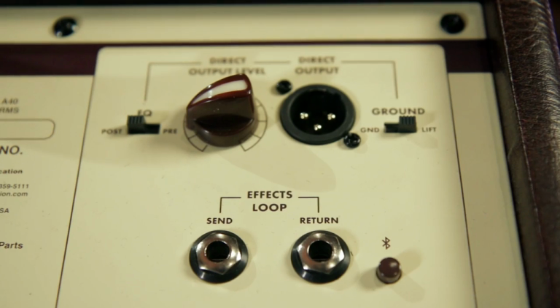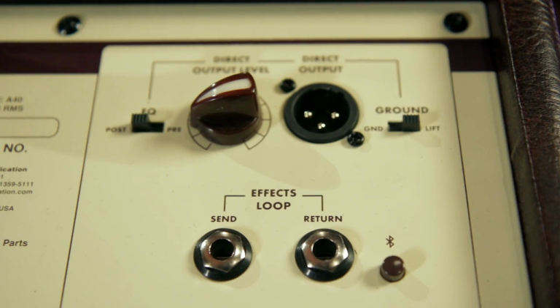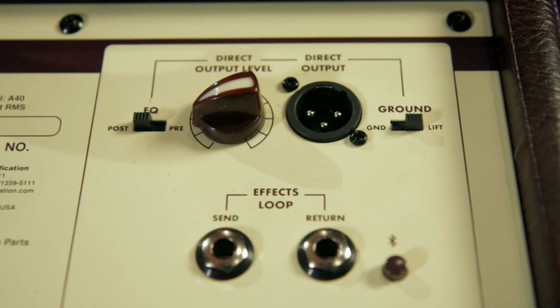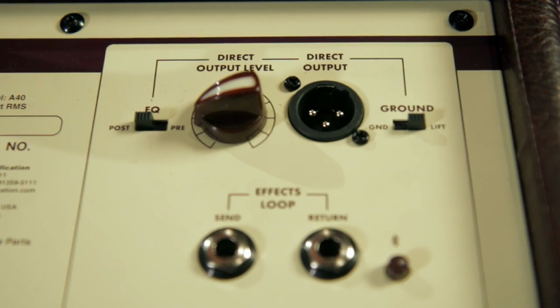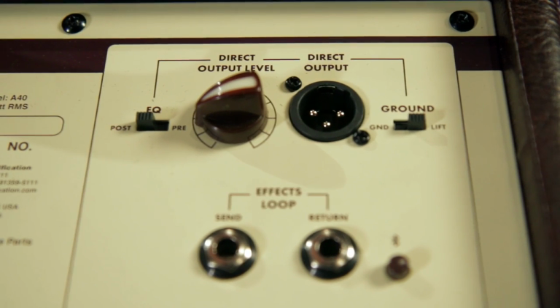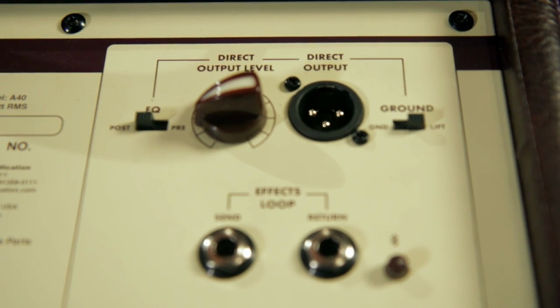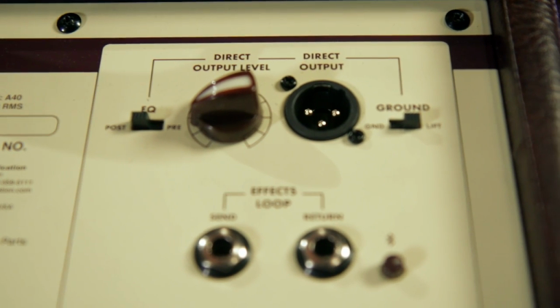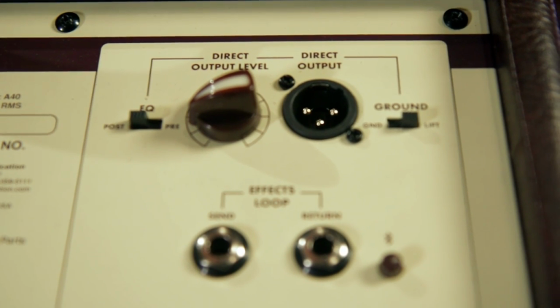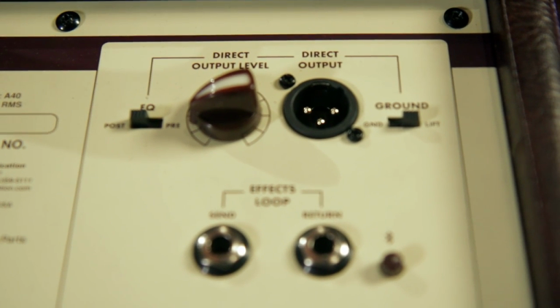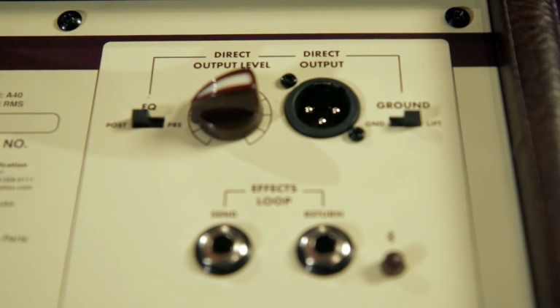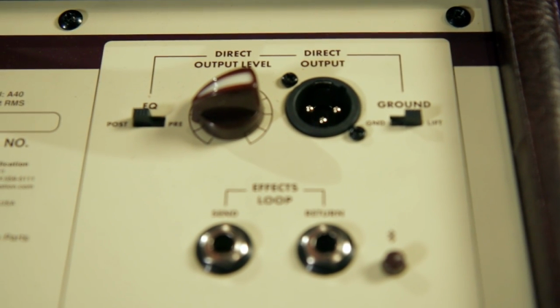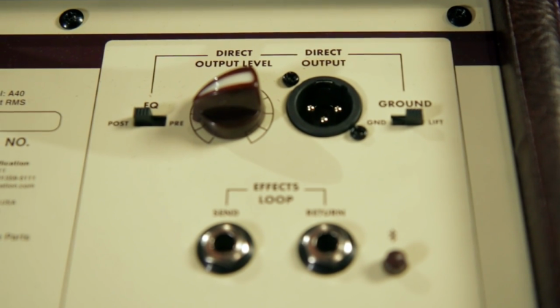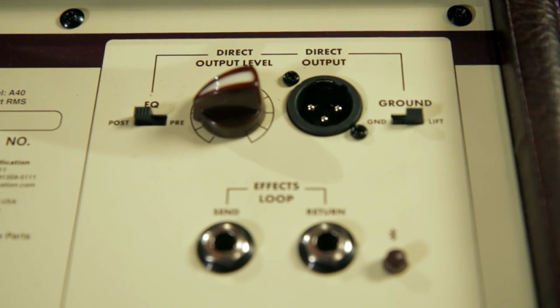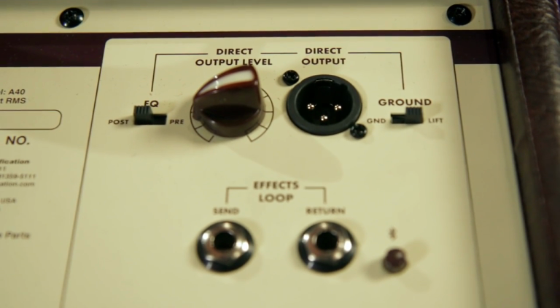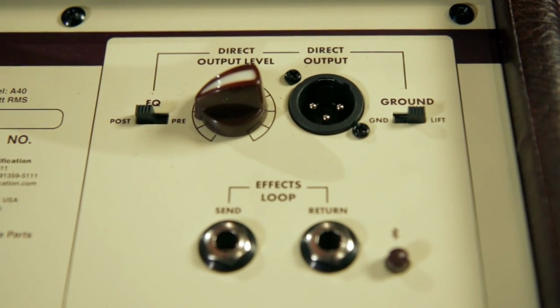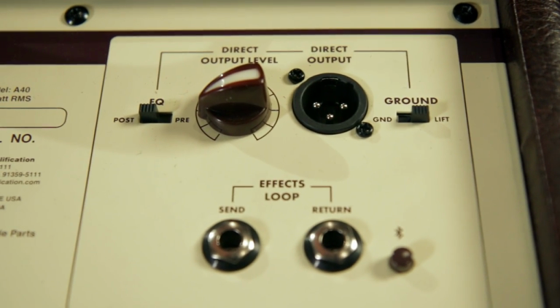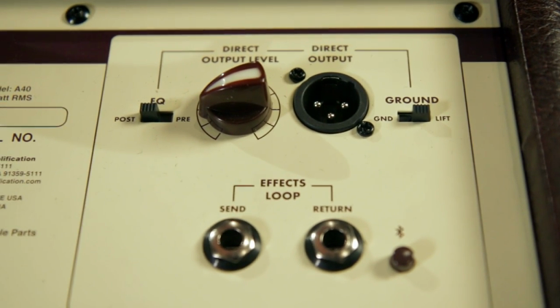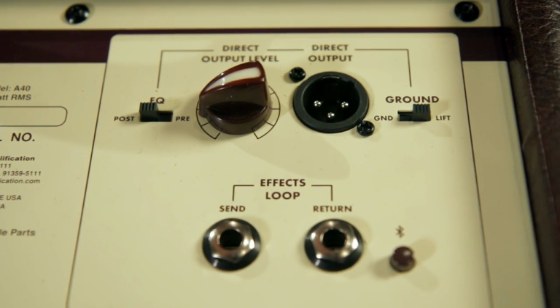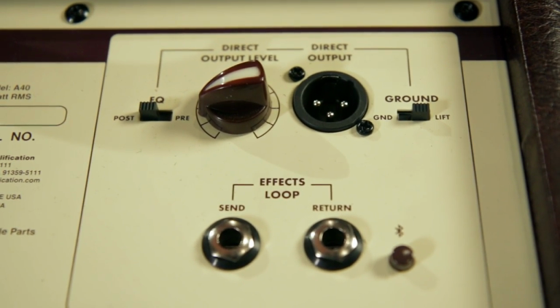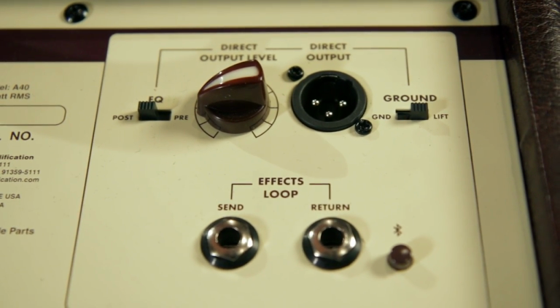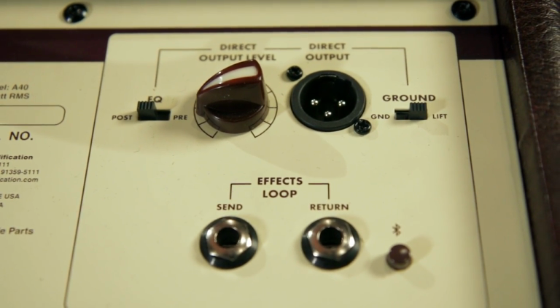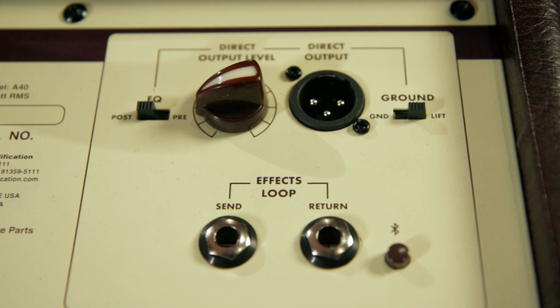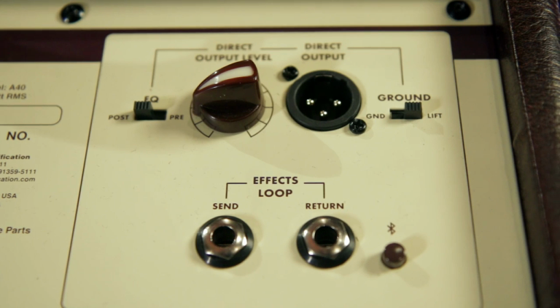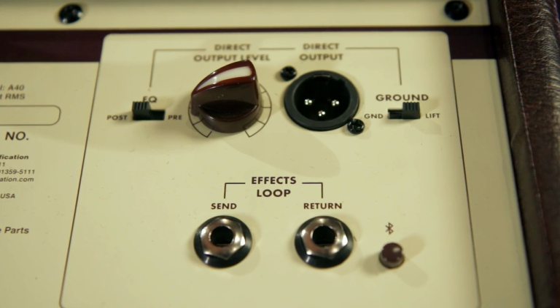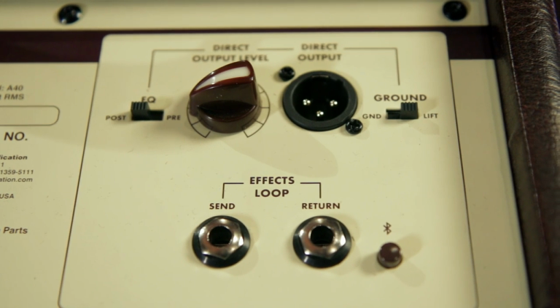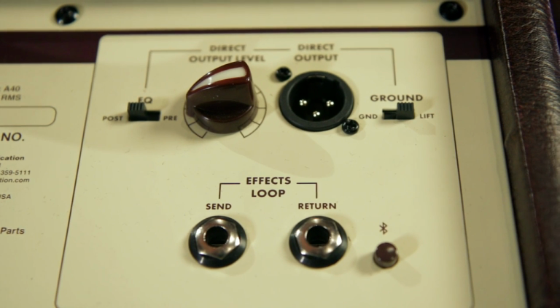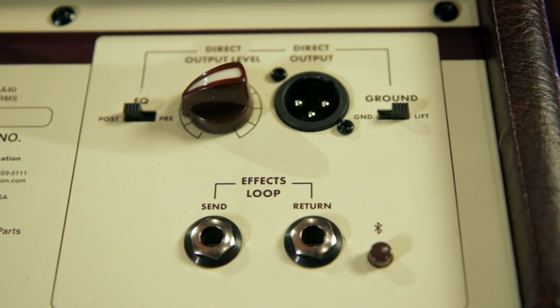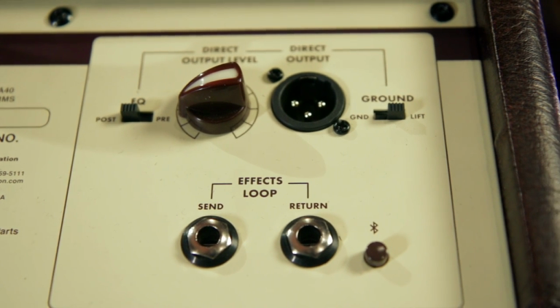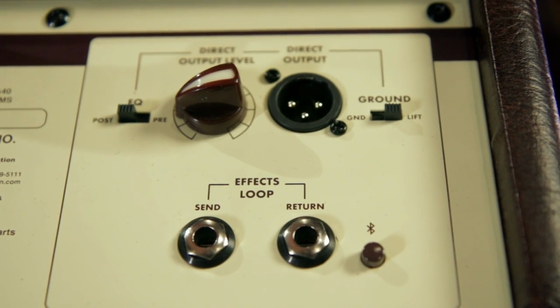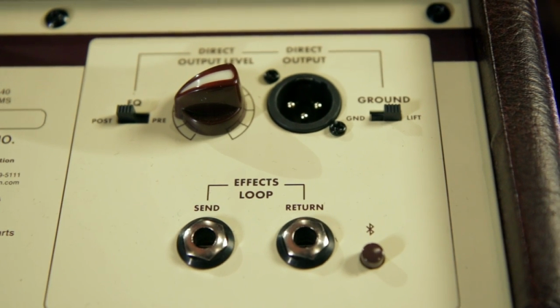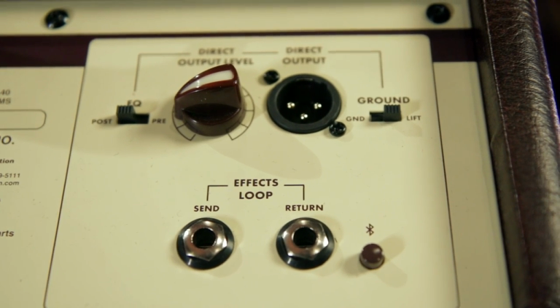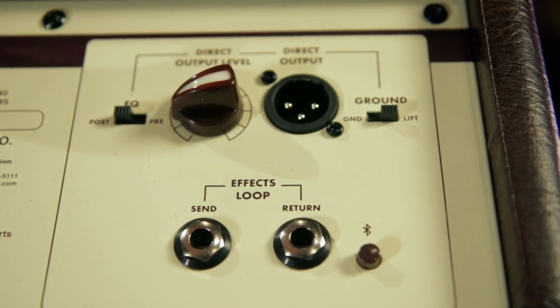The back of the amplifier features a direct output with adjustable signal level, a pre or post EQ setting, as well as an effects loop.